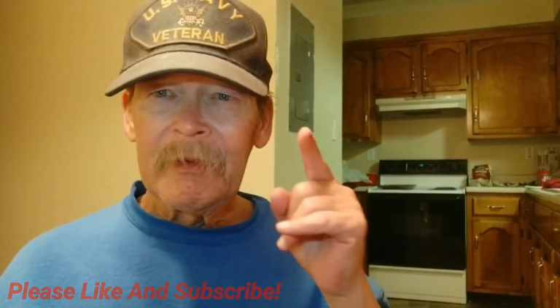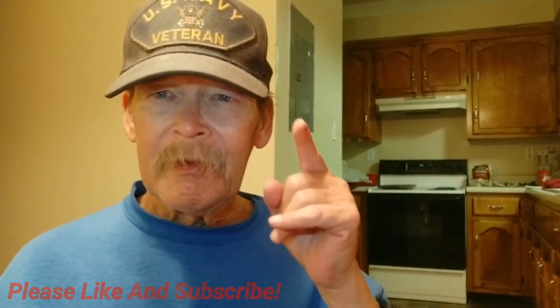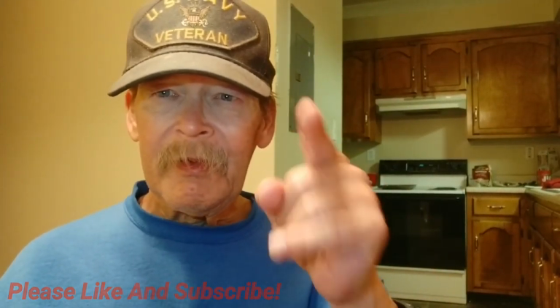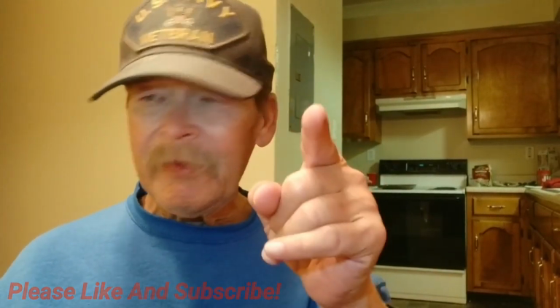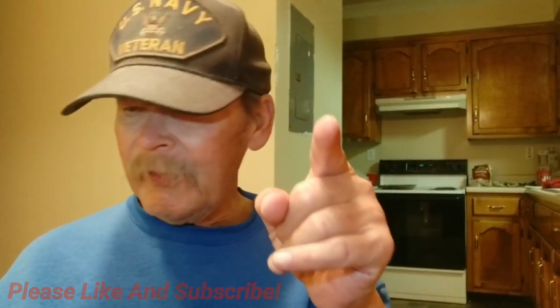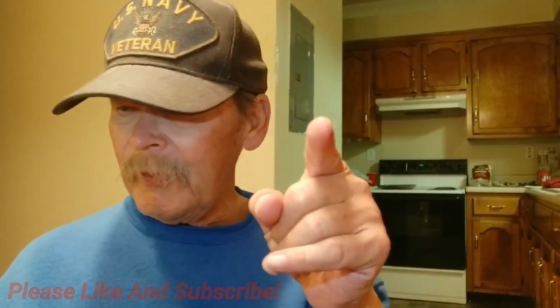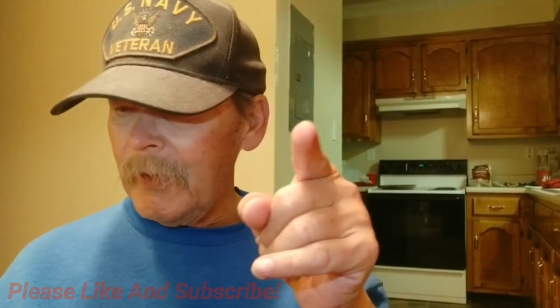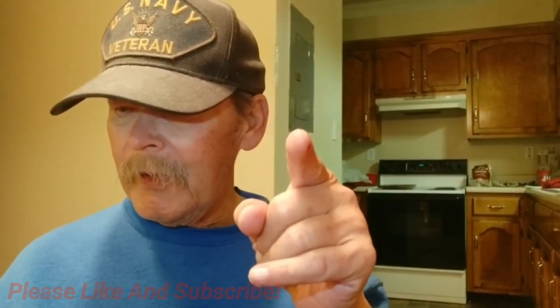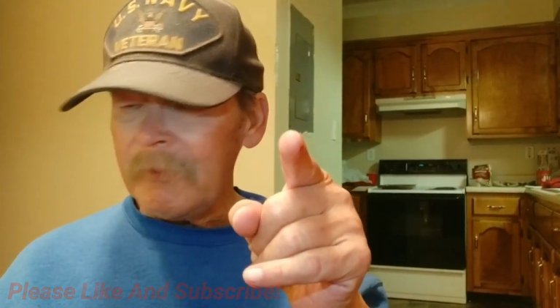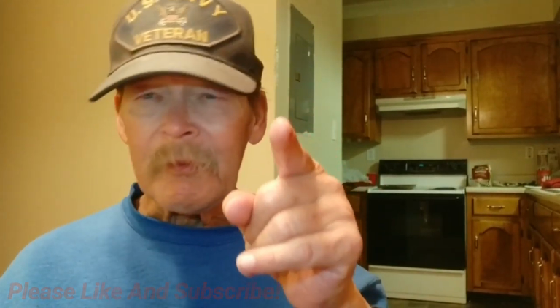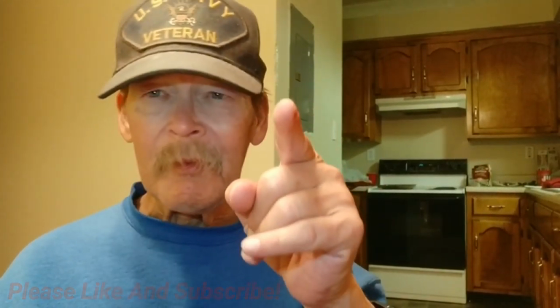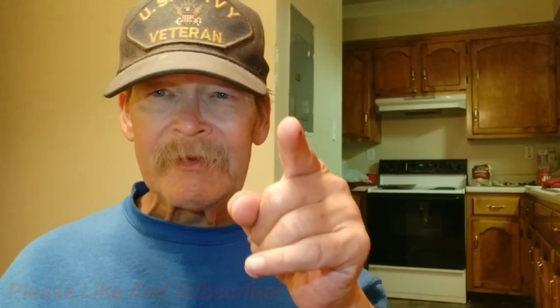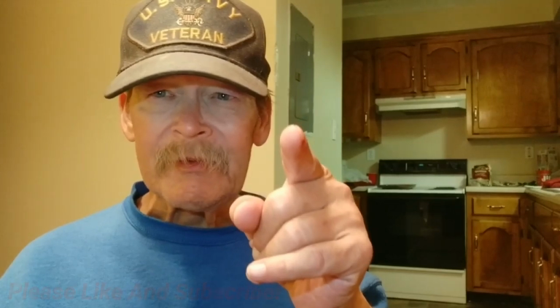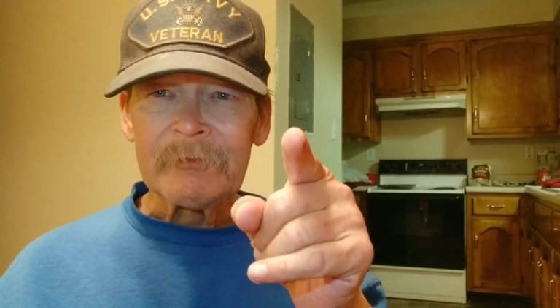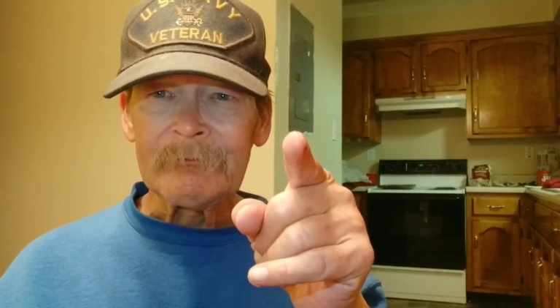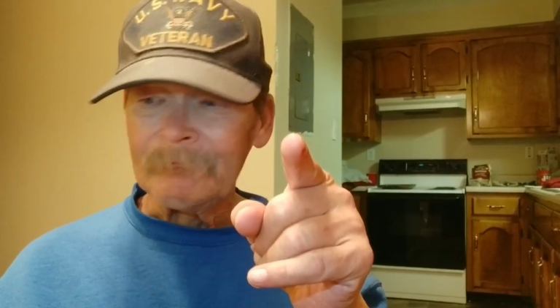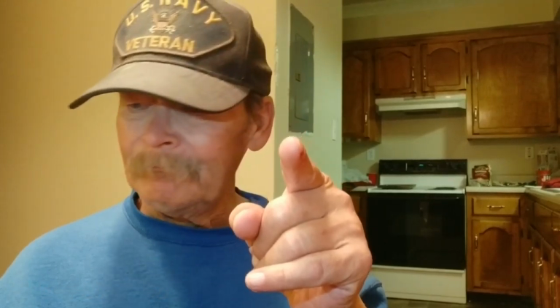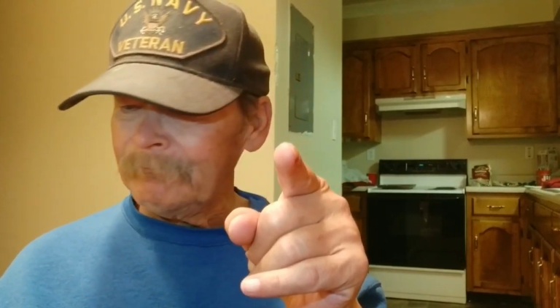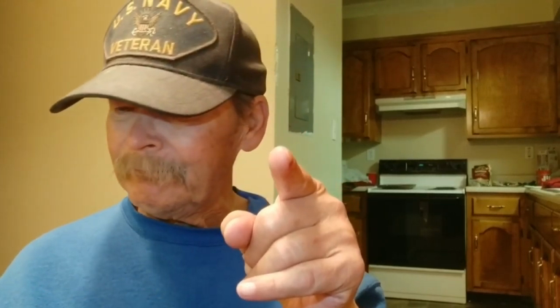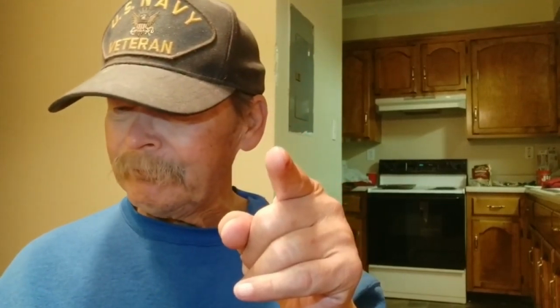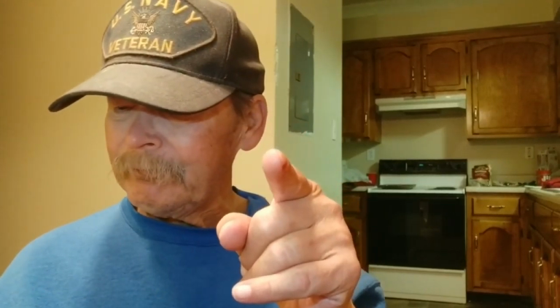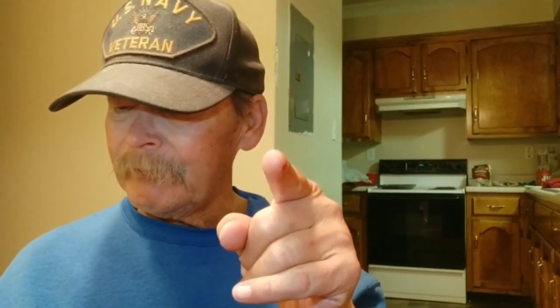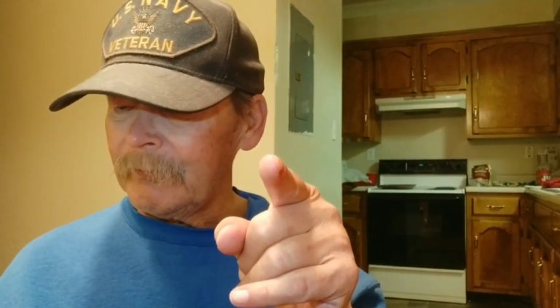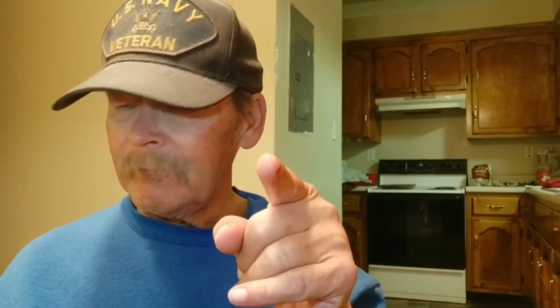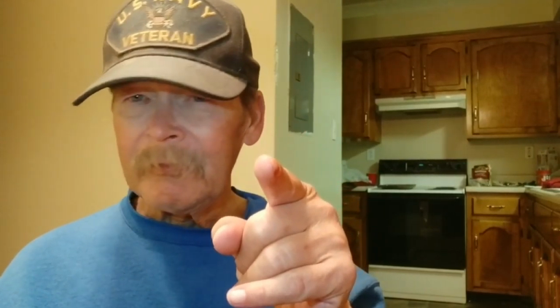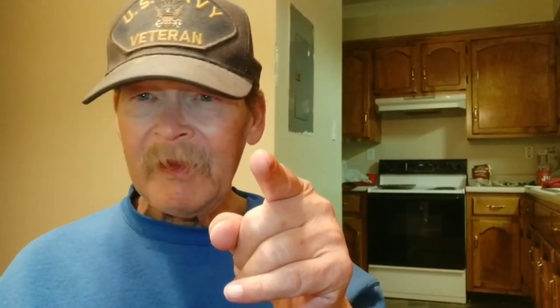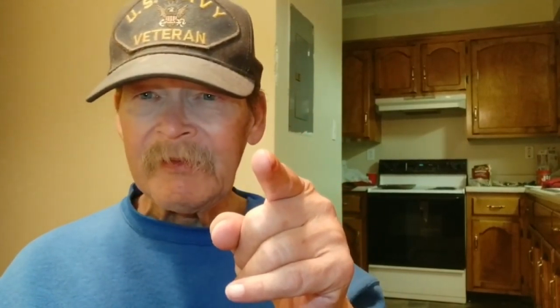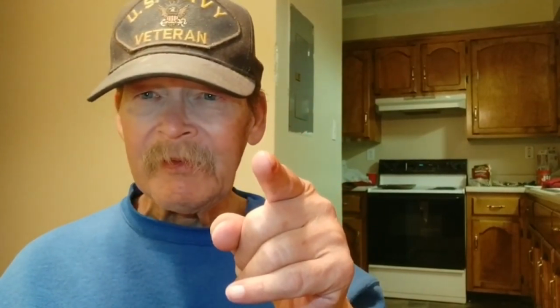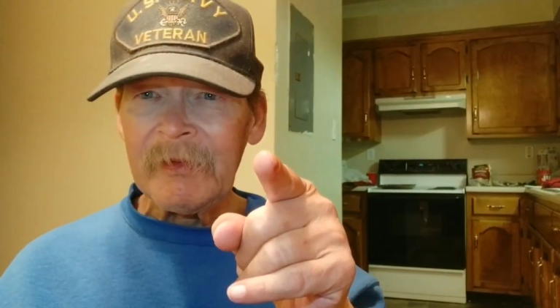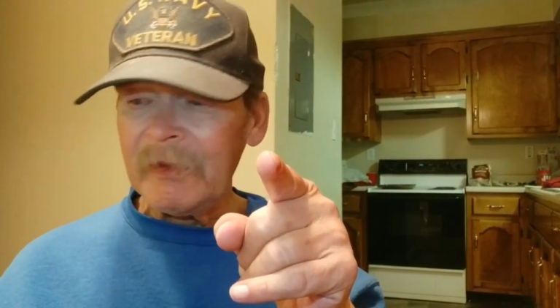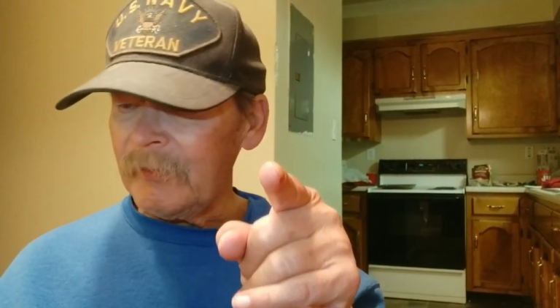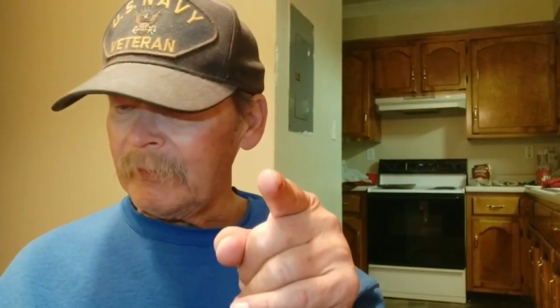Thank you for watching. Catch you in the next one.